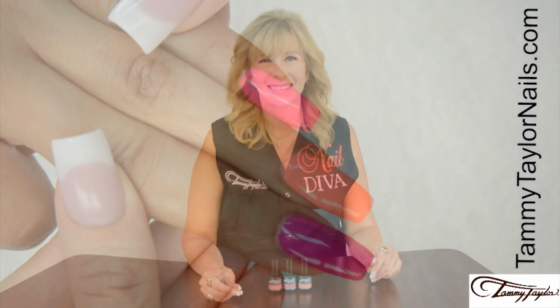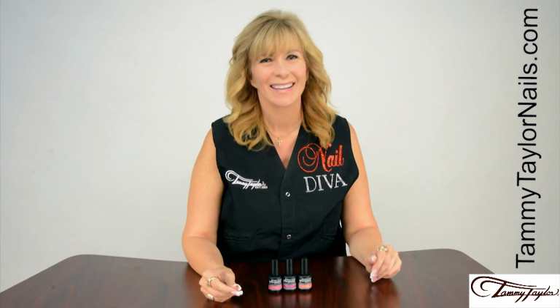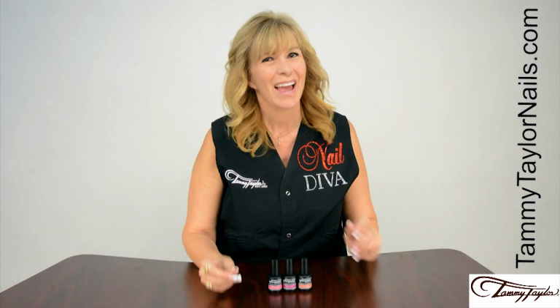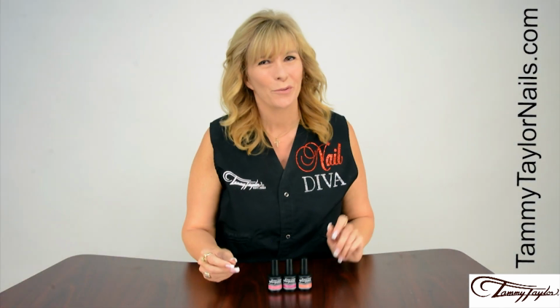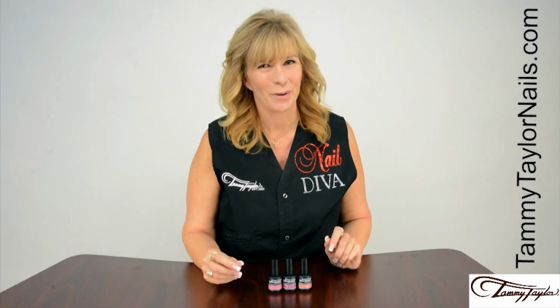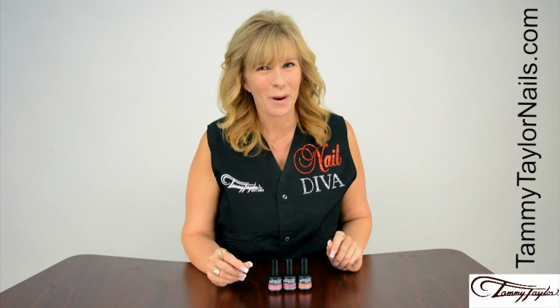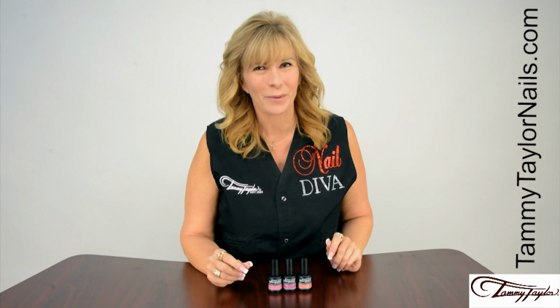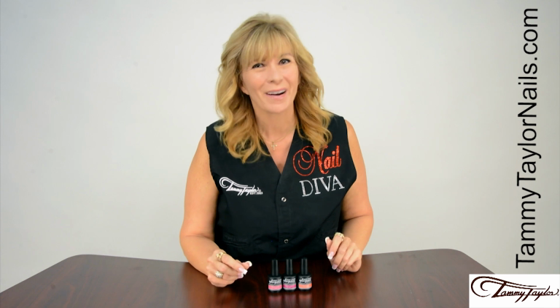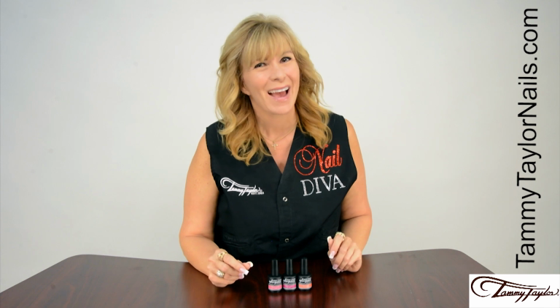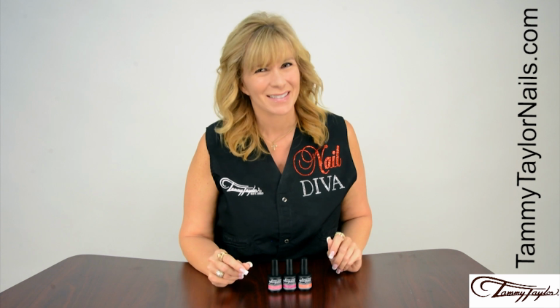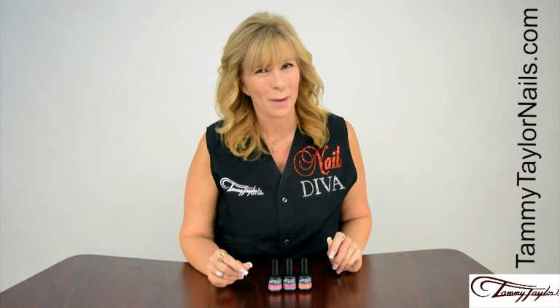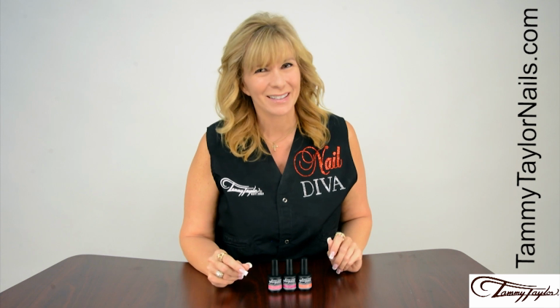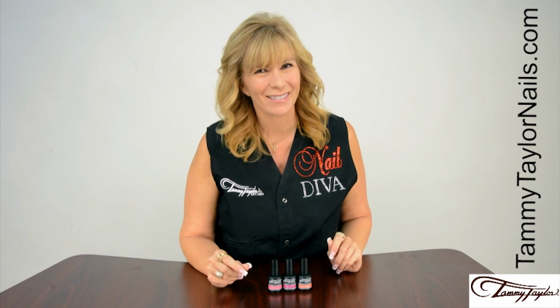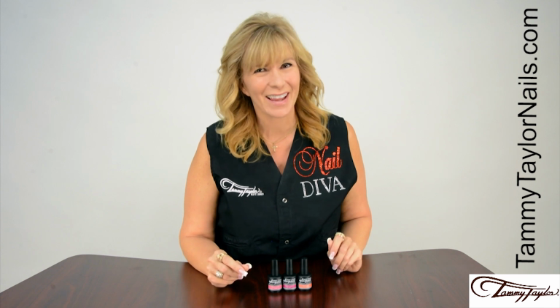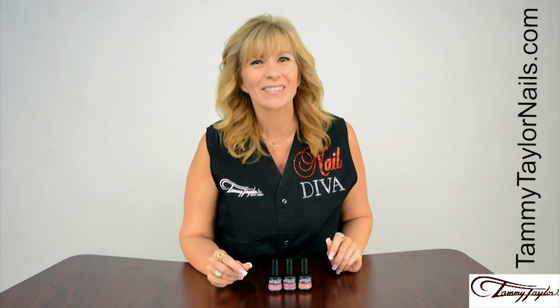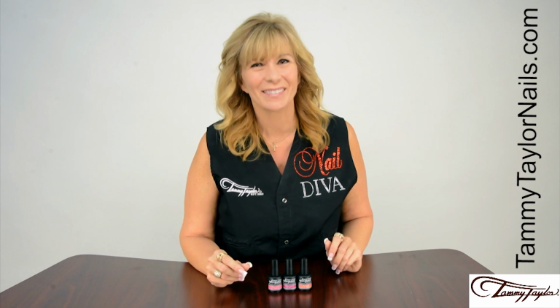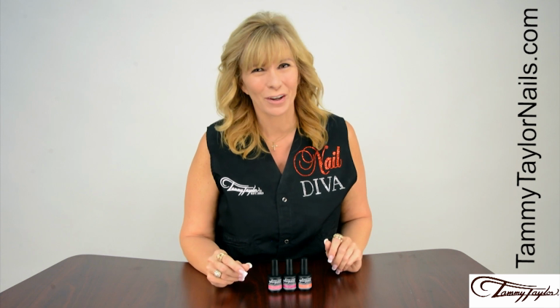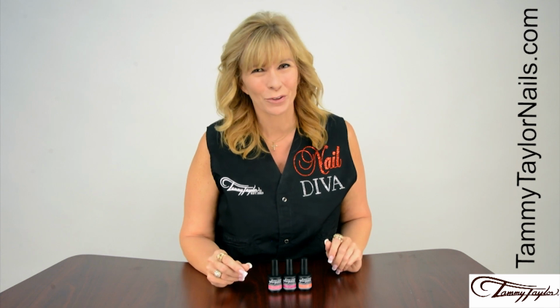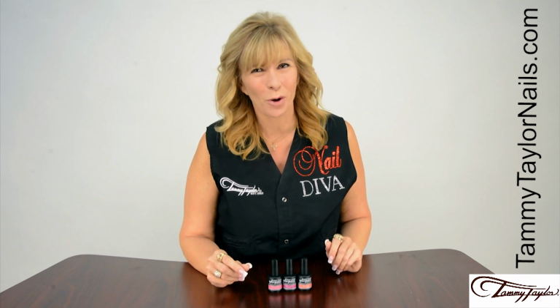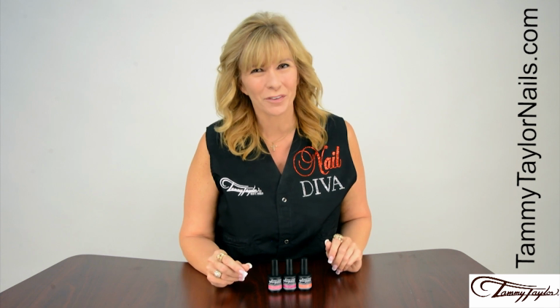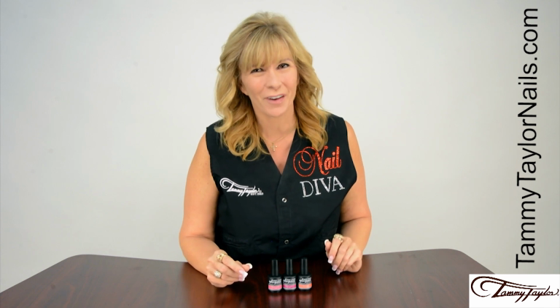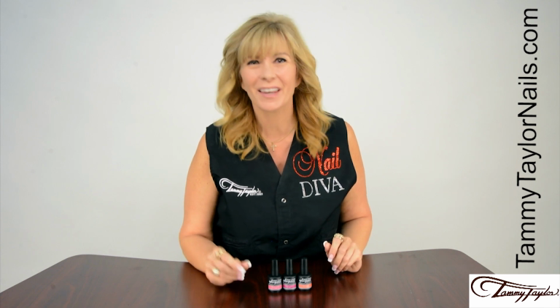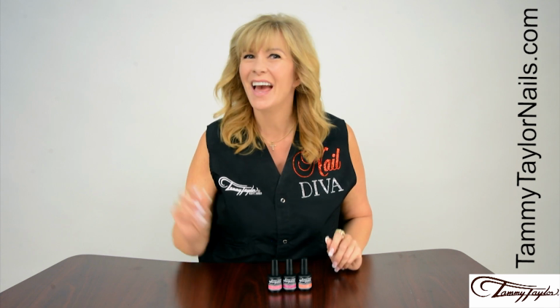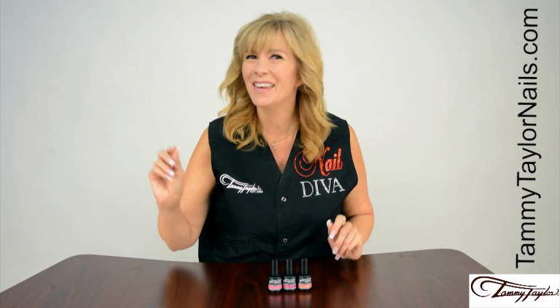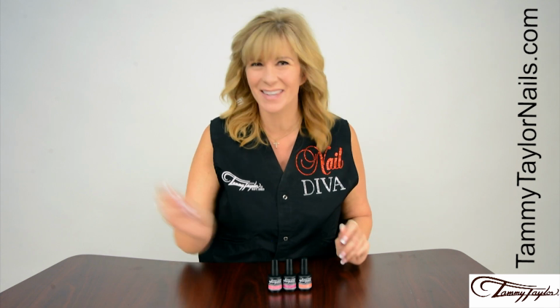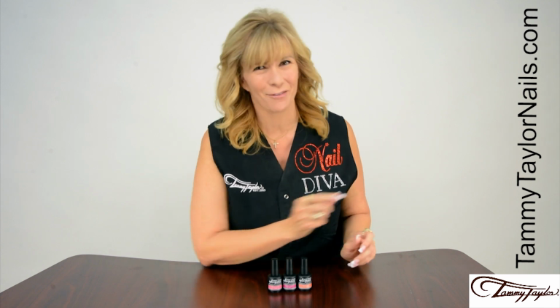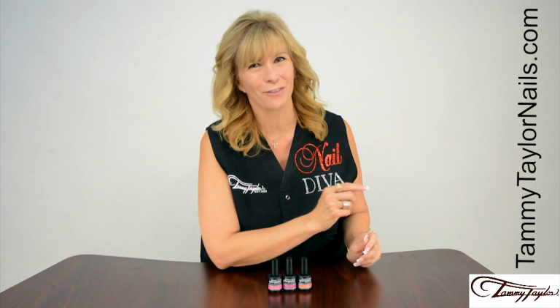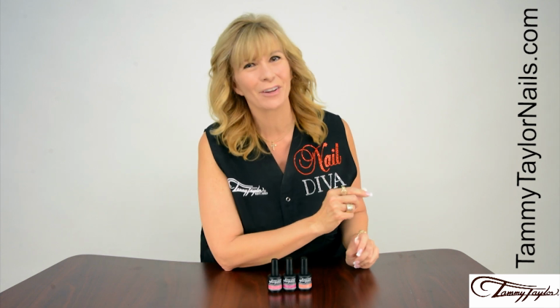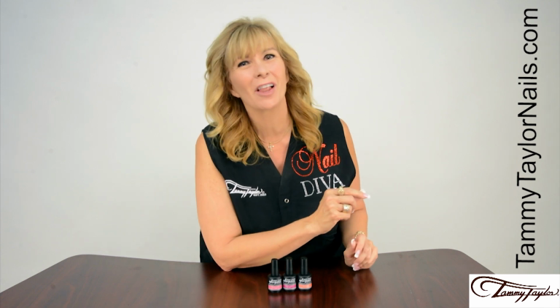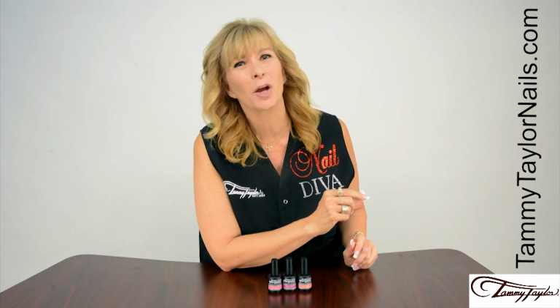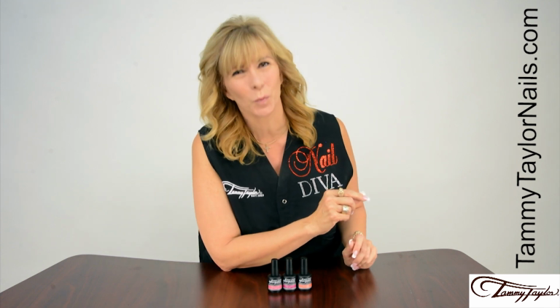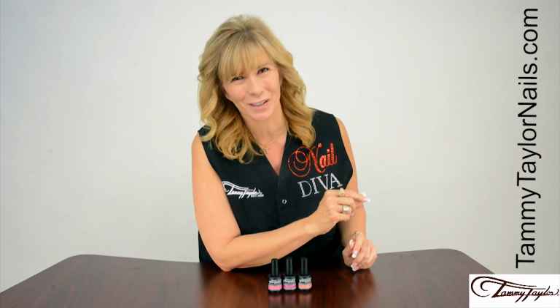And remember, at Tammy Taylor Nails, nails are always fun and never feel like work.